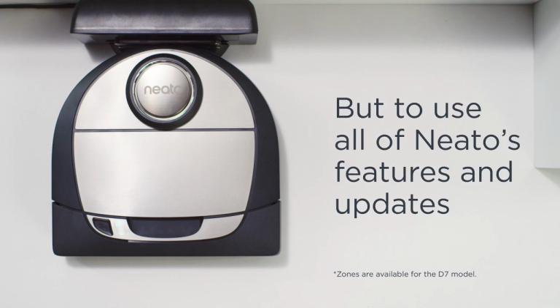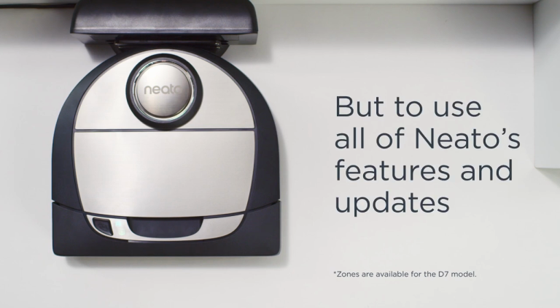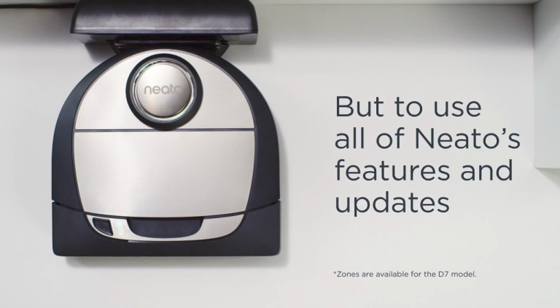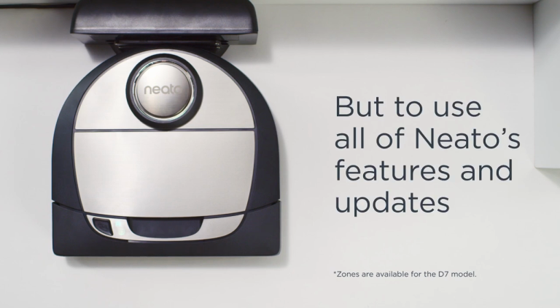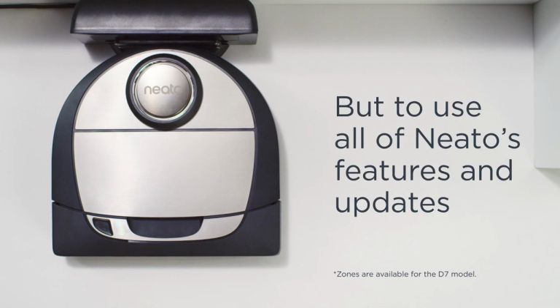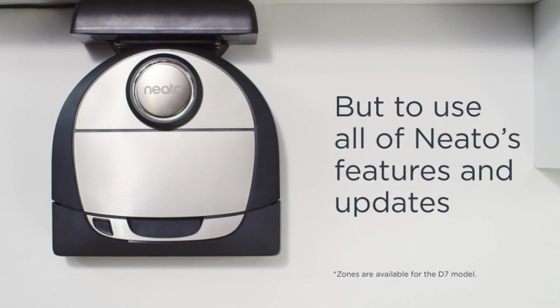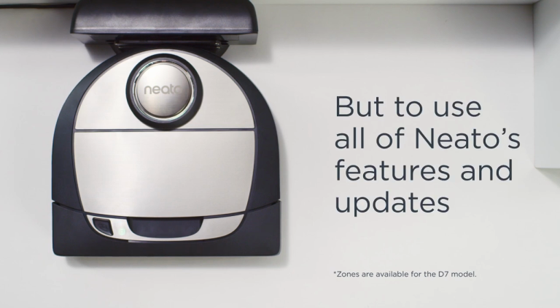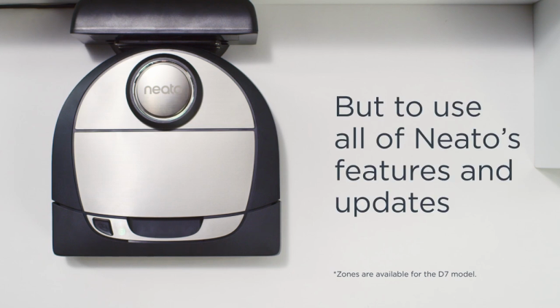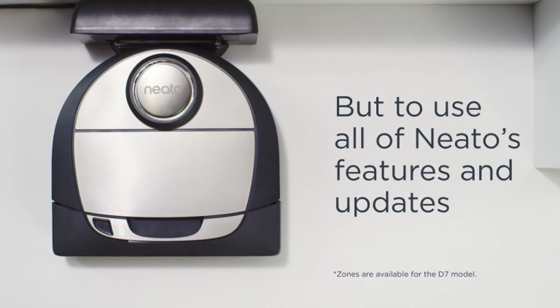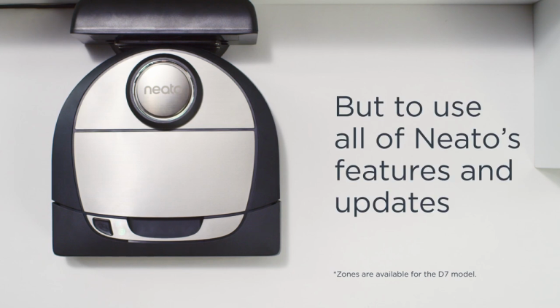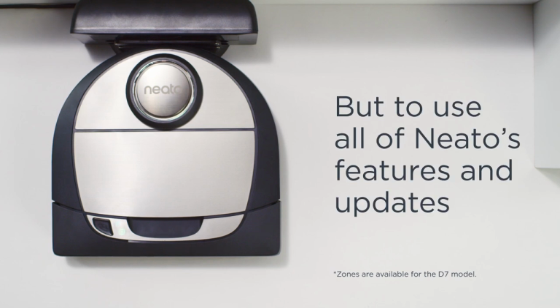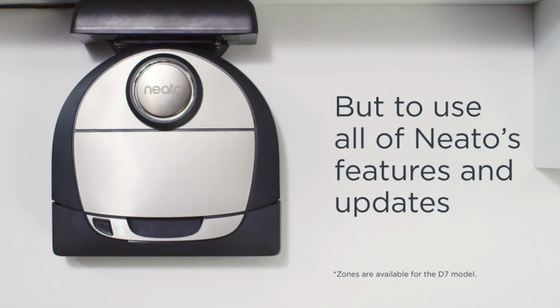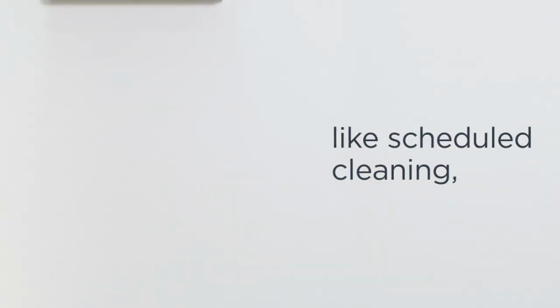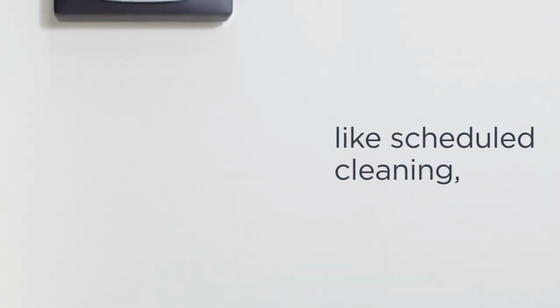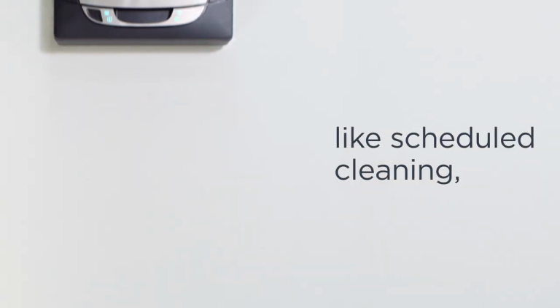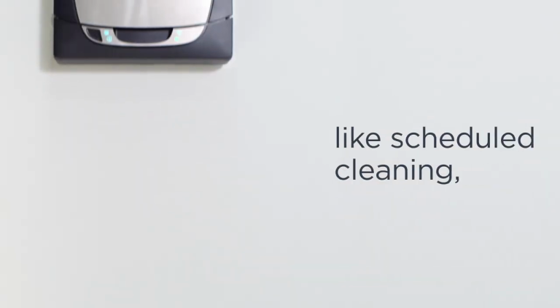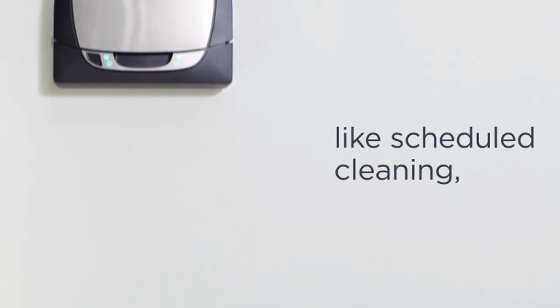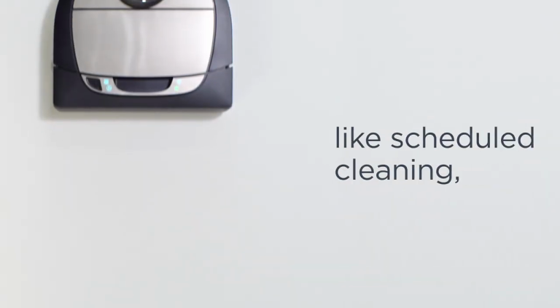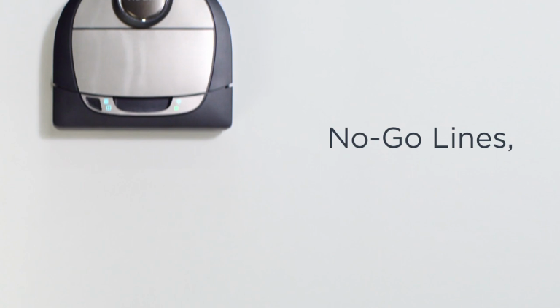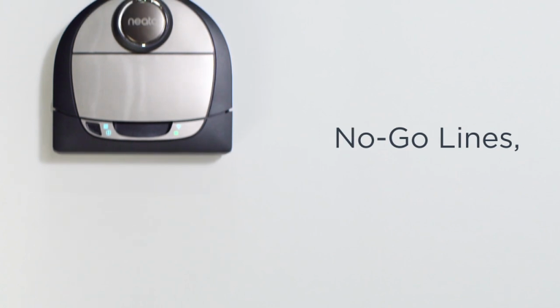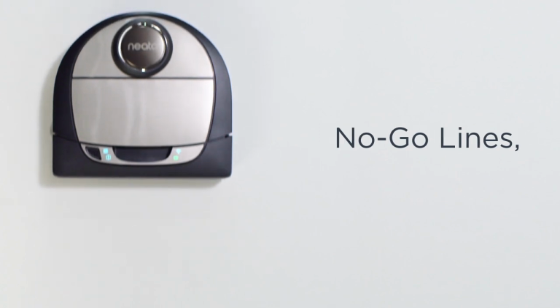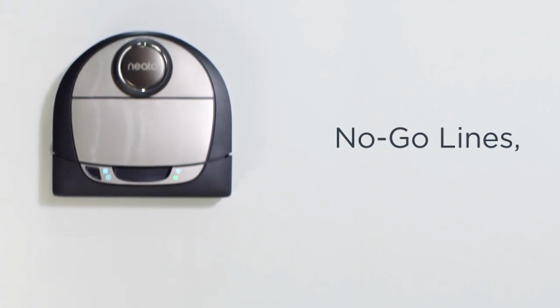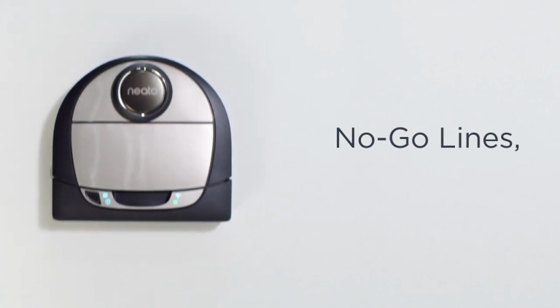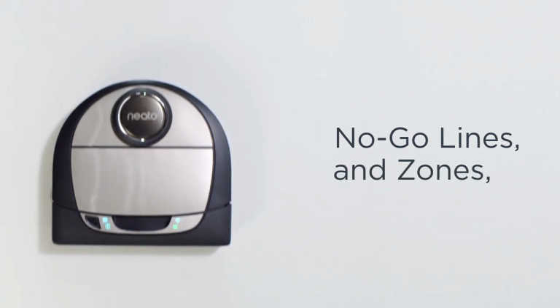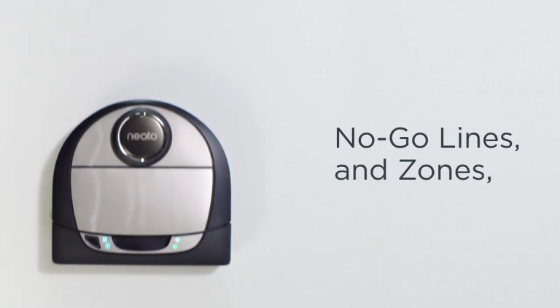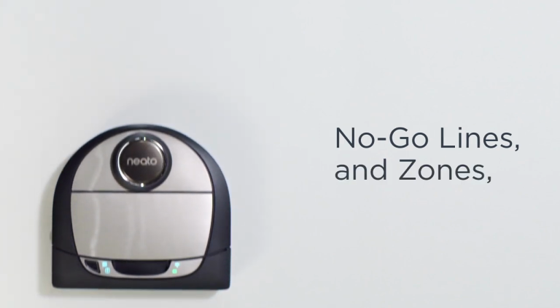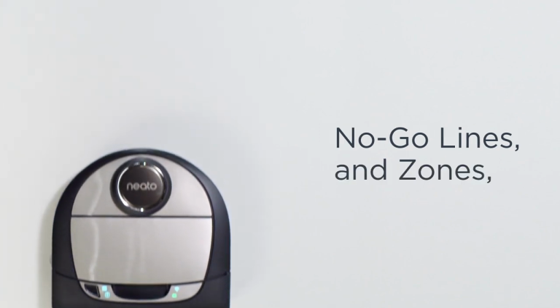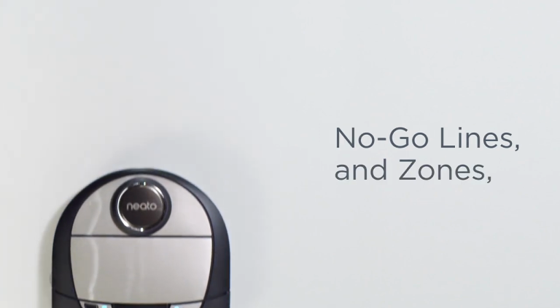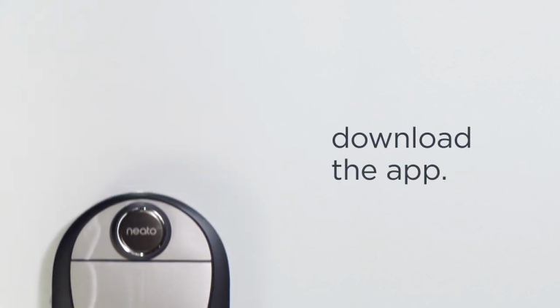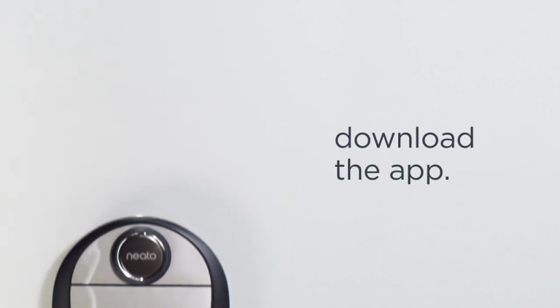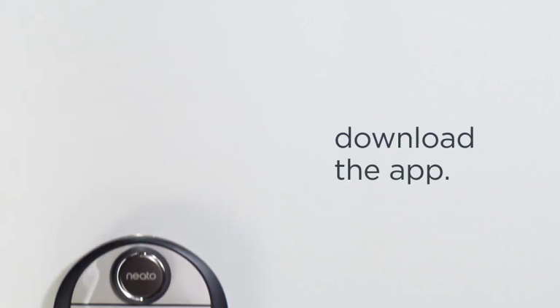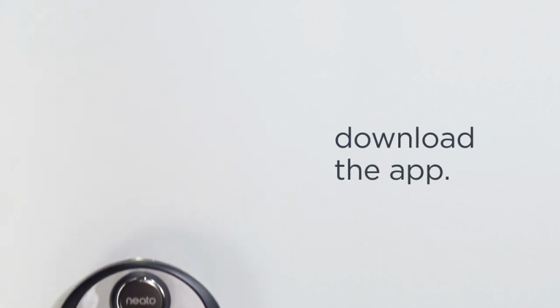But to use all of Neato's features and updates — like scheduled cleaning, no-go lines and zones — download the app.